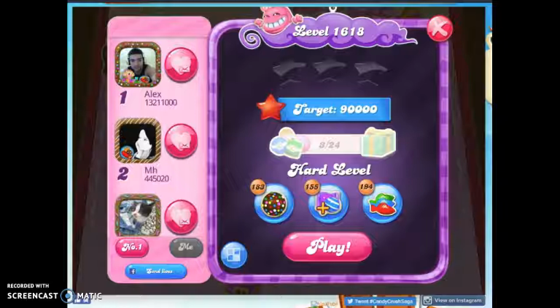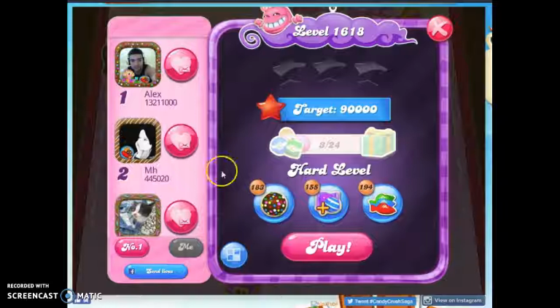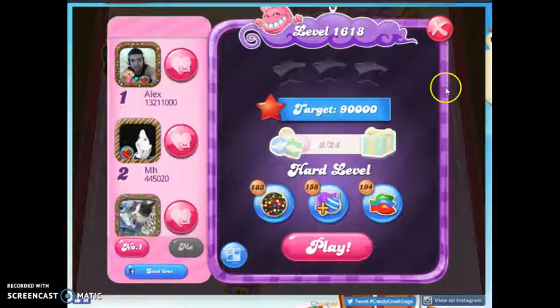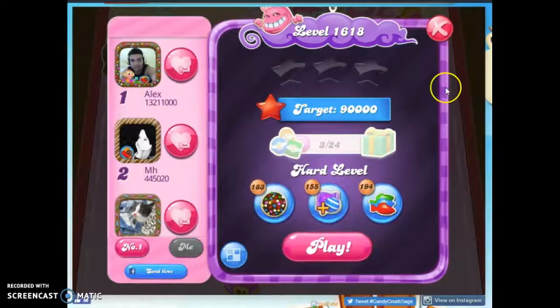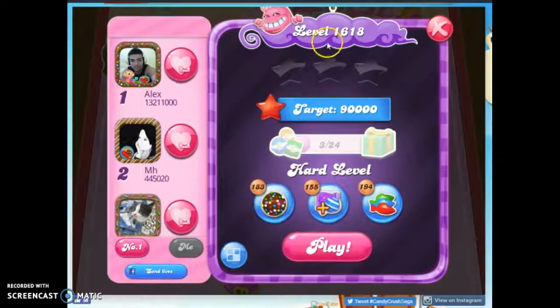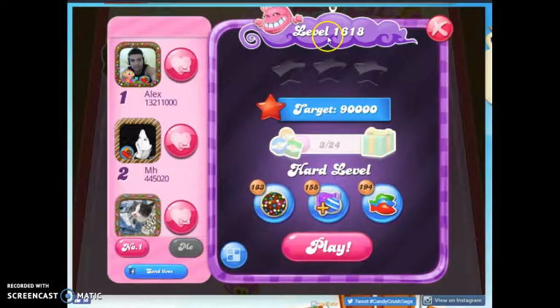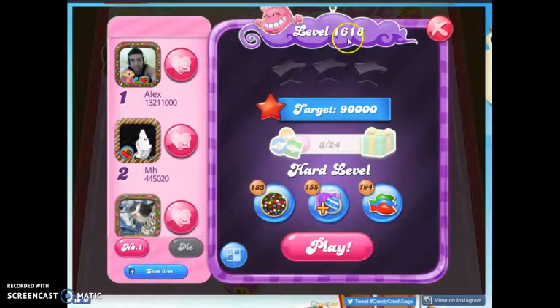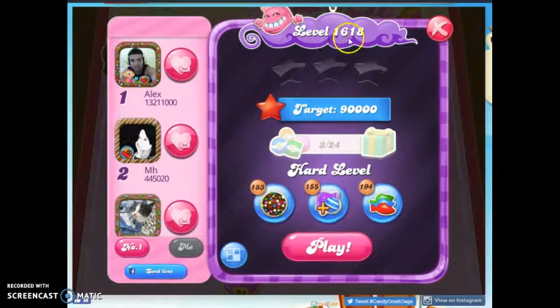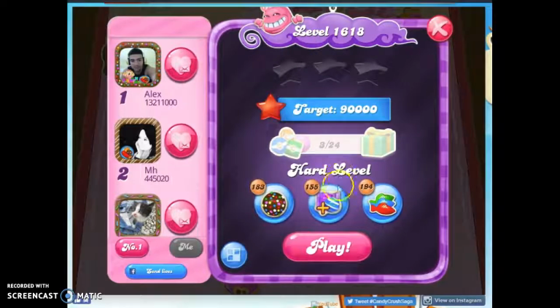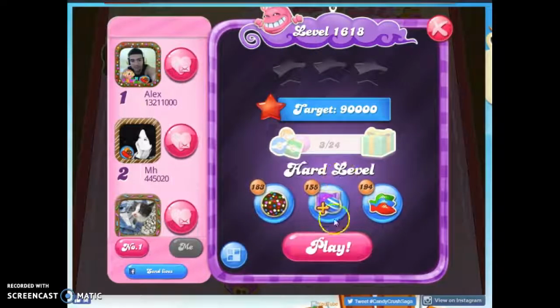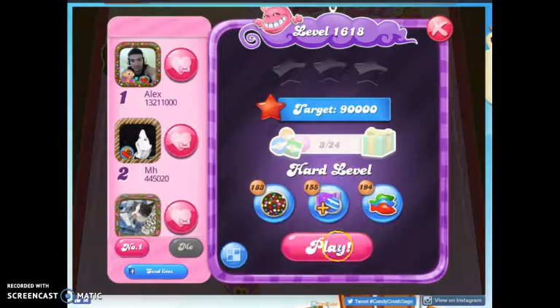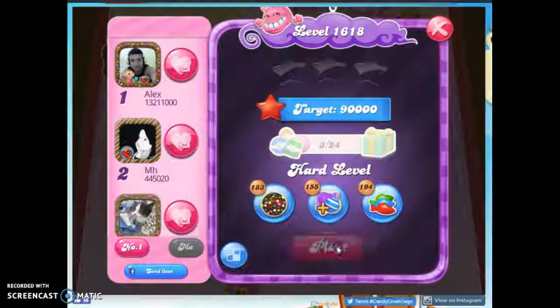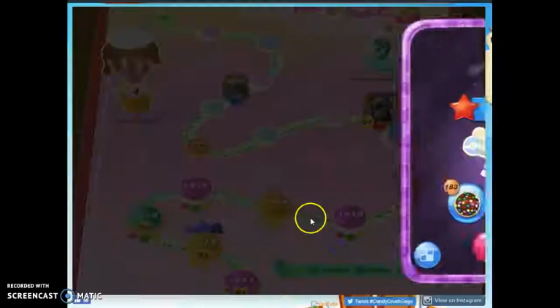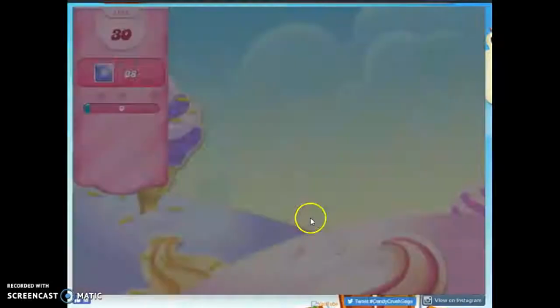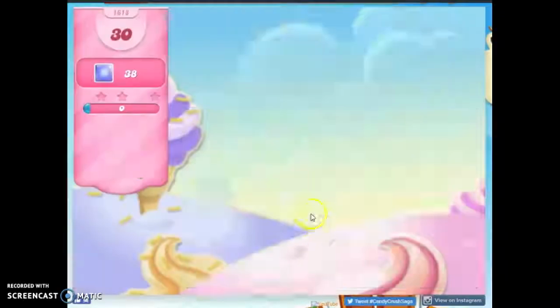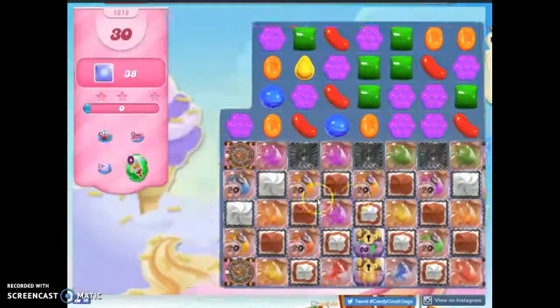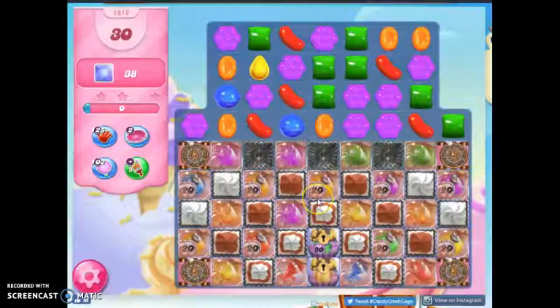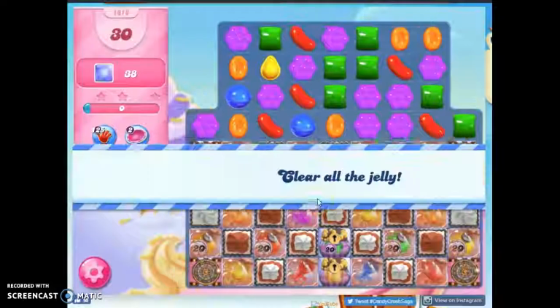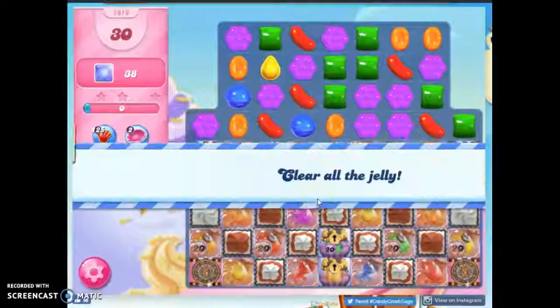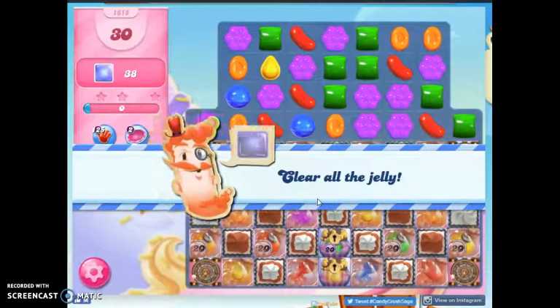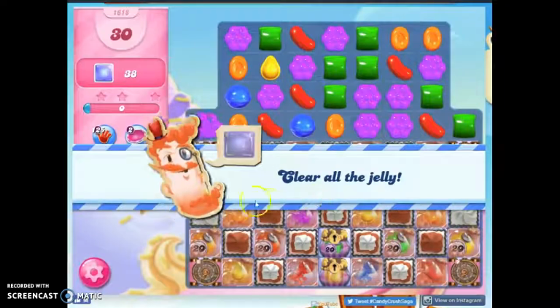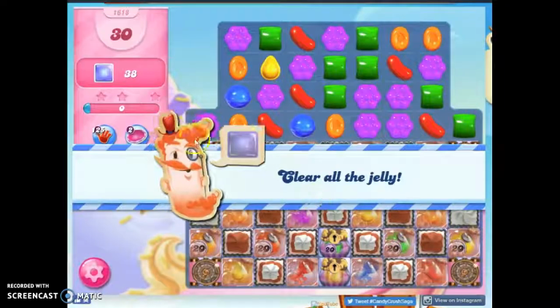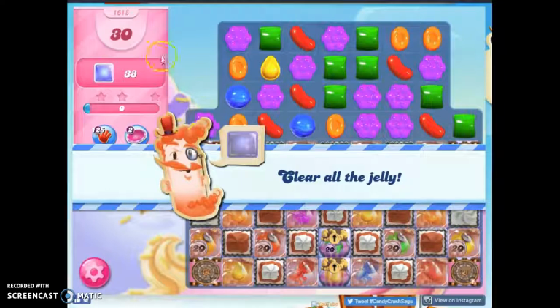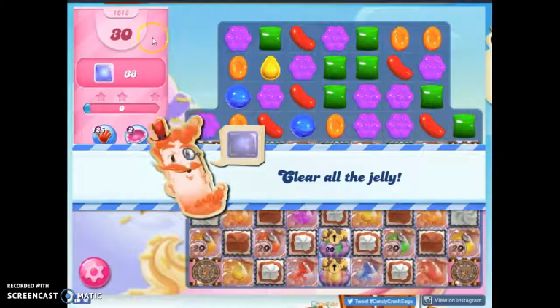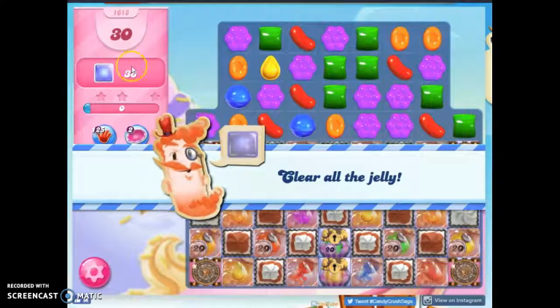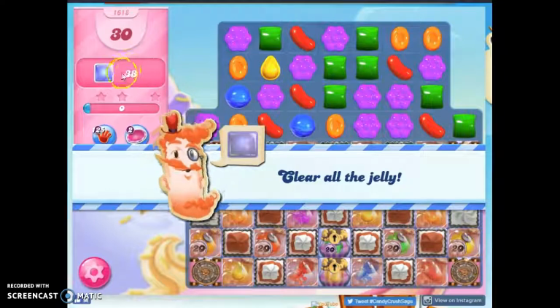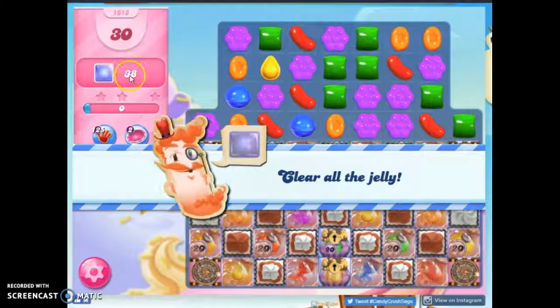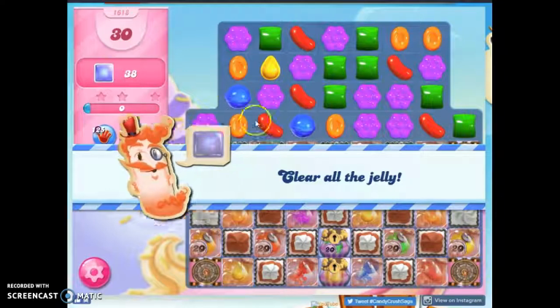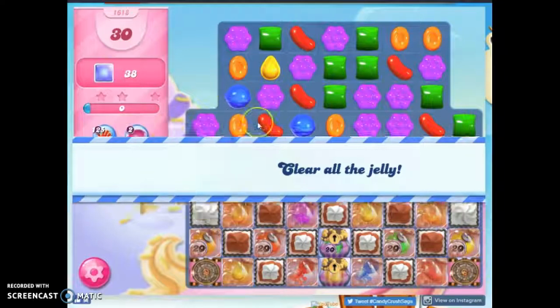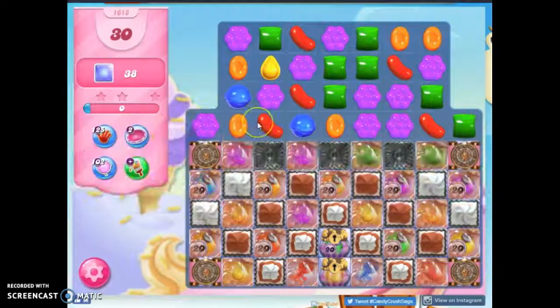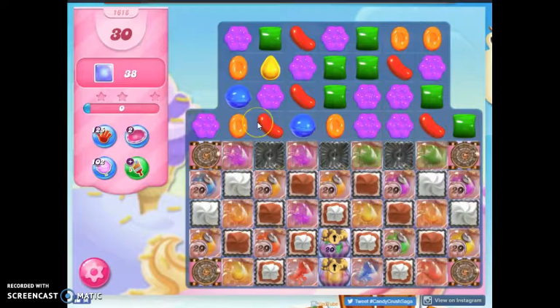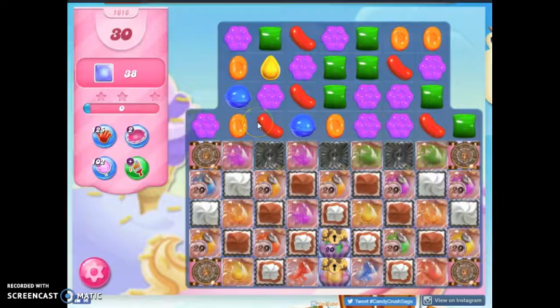Hi friends, this is Susie, your Candy Crush Guru, here to help you solve the puzzle of level 1618, which is a hard level where we have 30 moves to clear out 38 jelly.